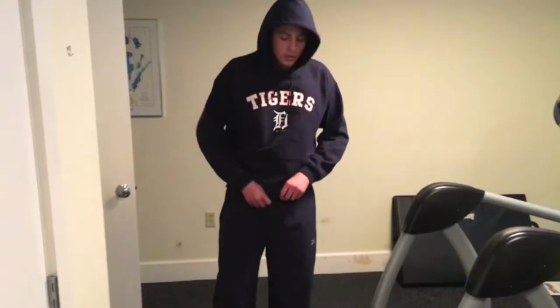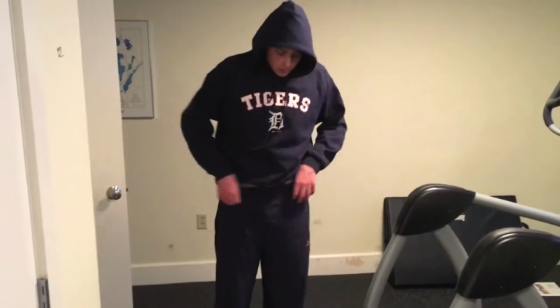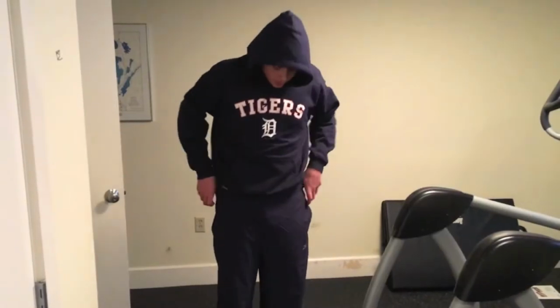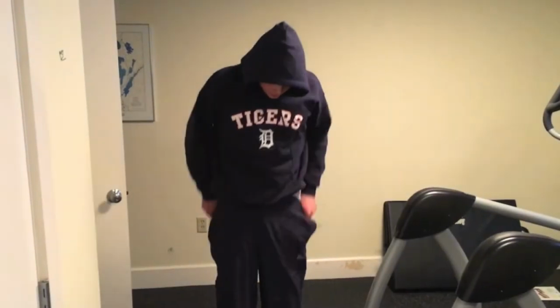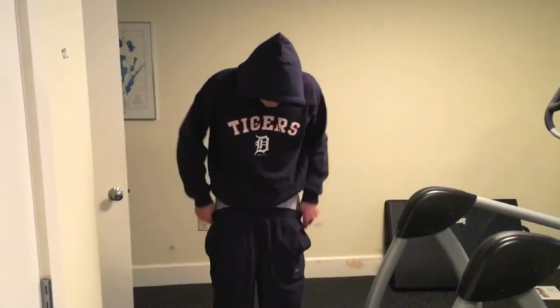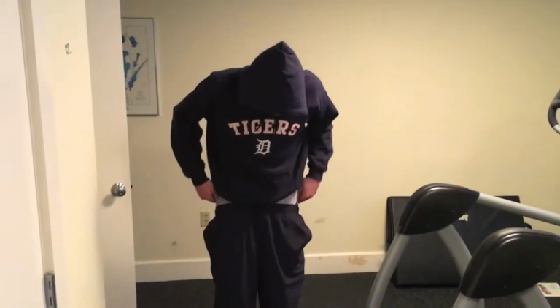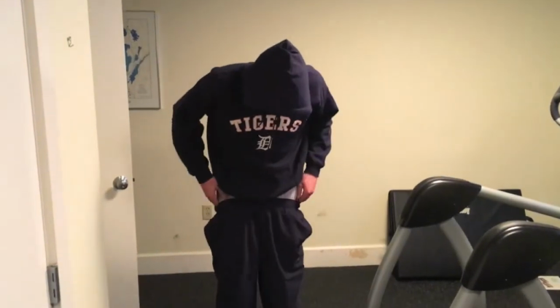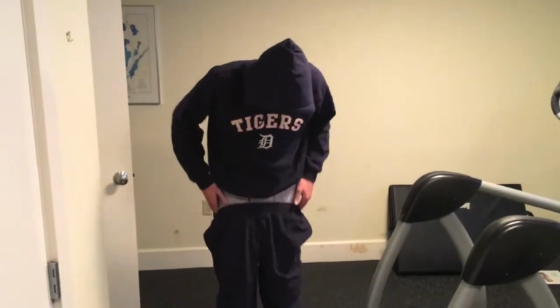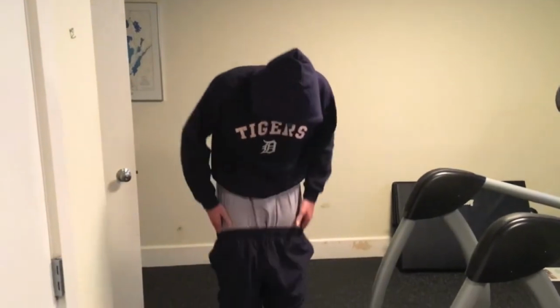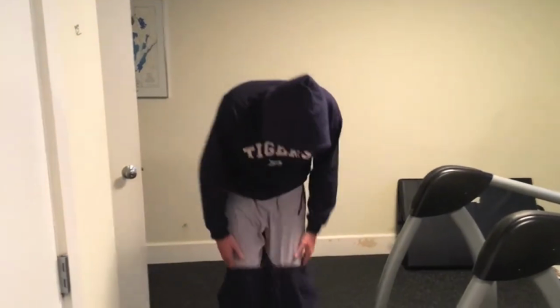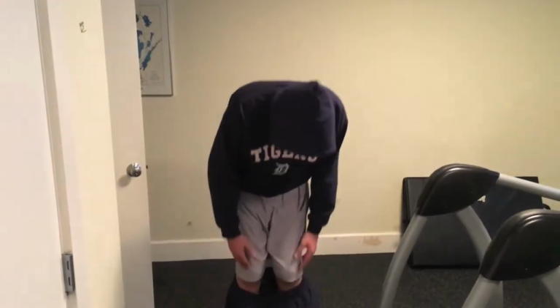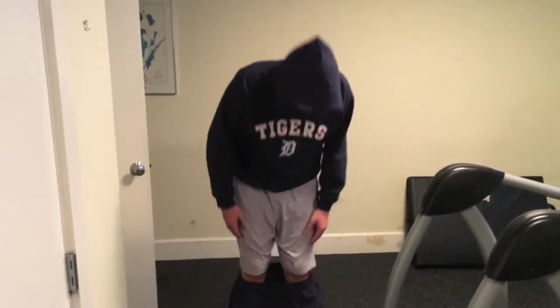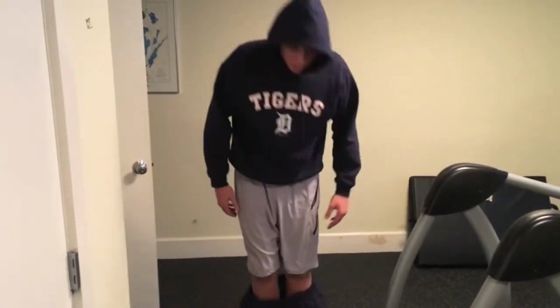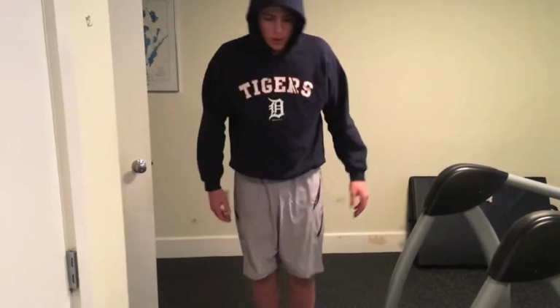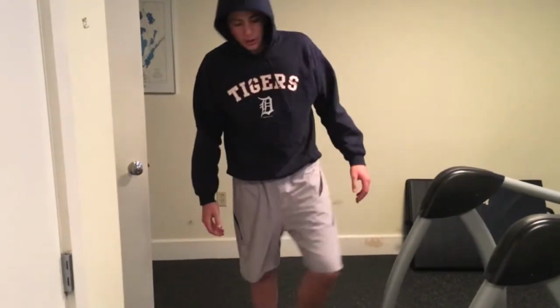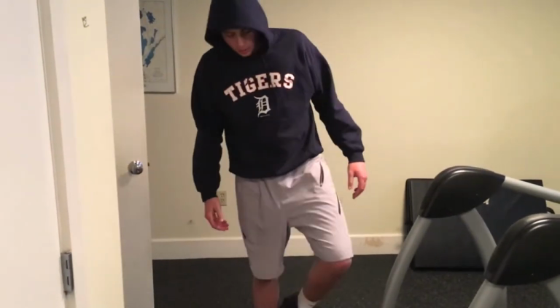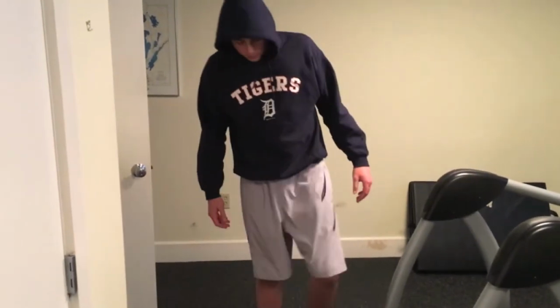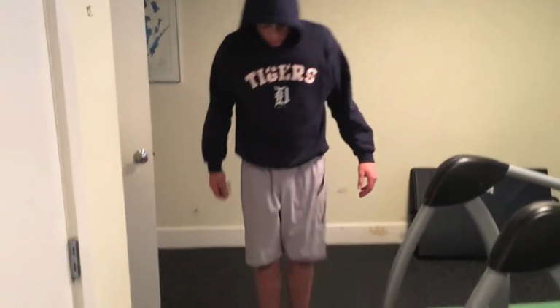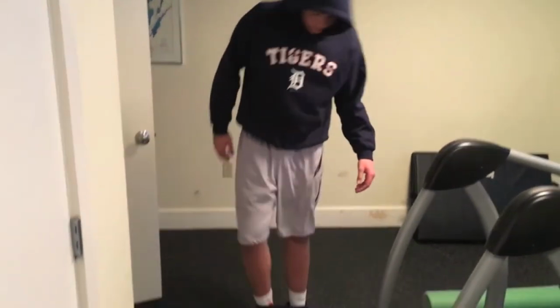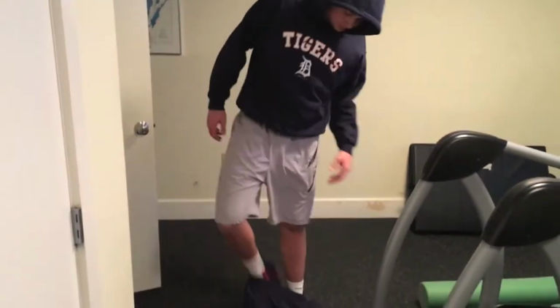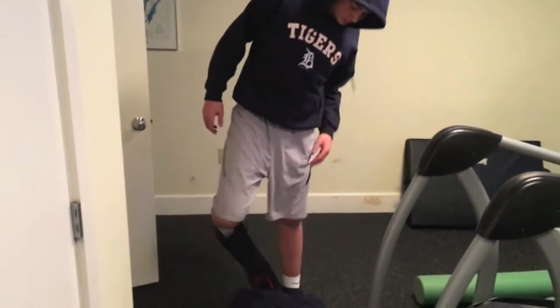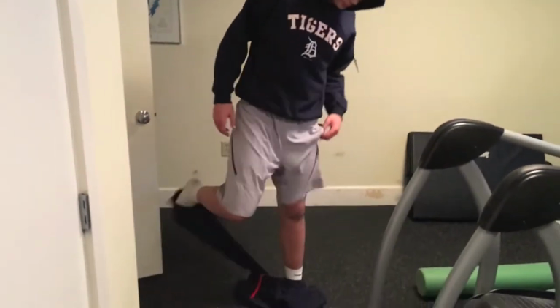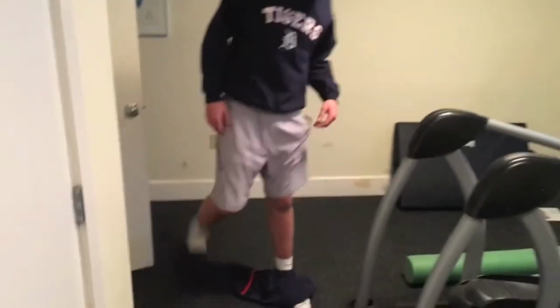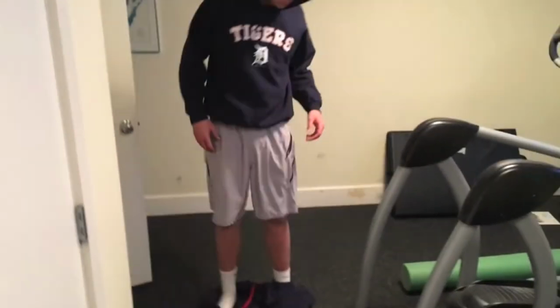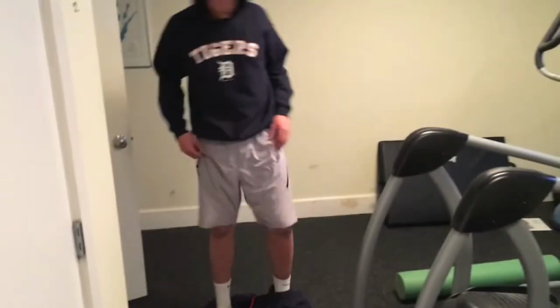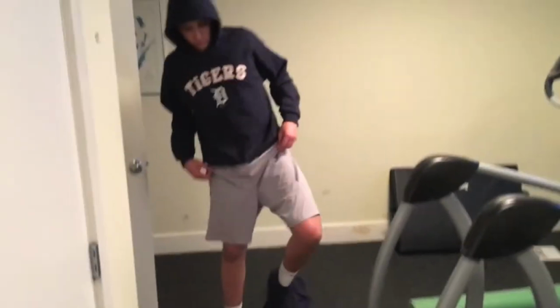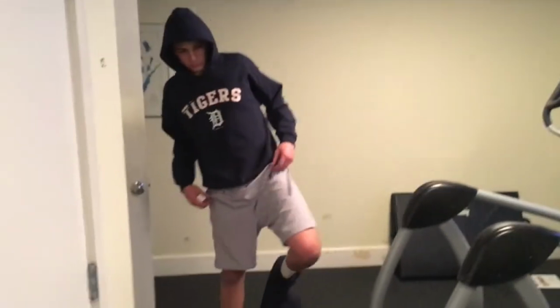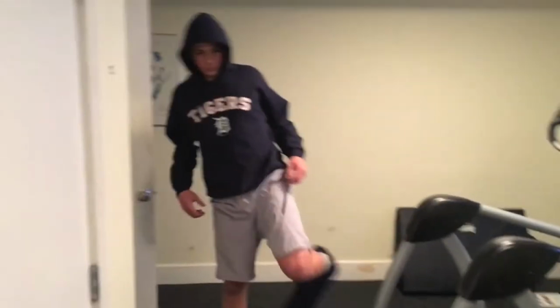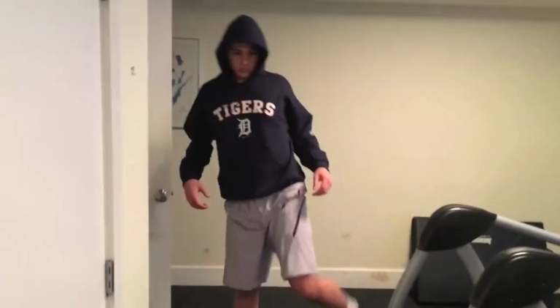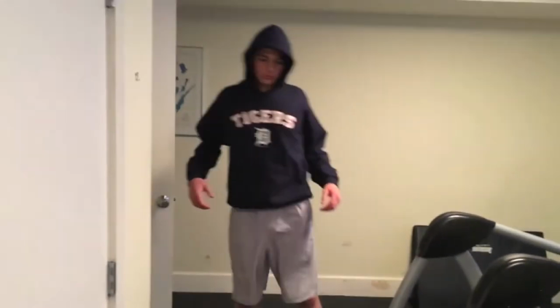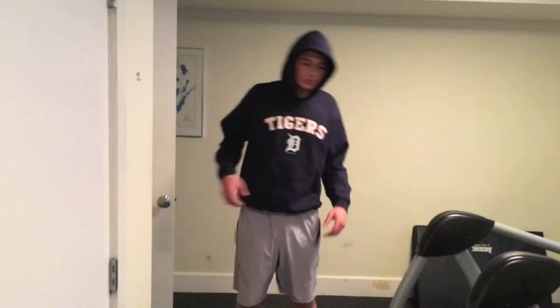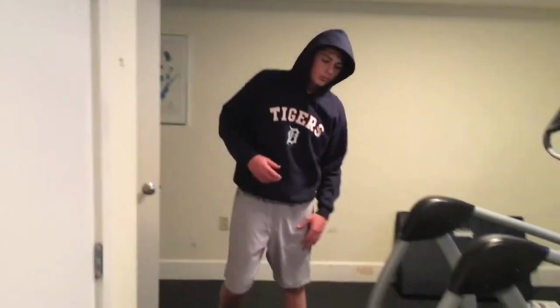All right, after my forearm work, get my pants off, get ready for my big lift.